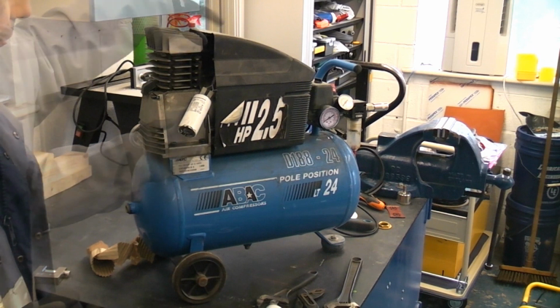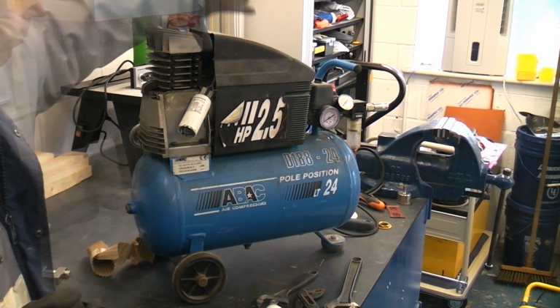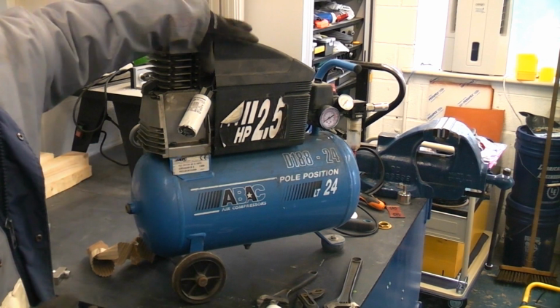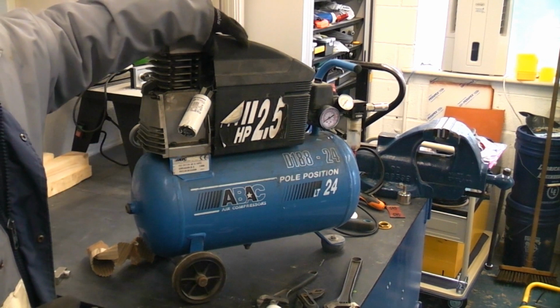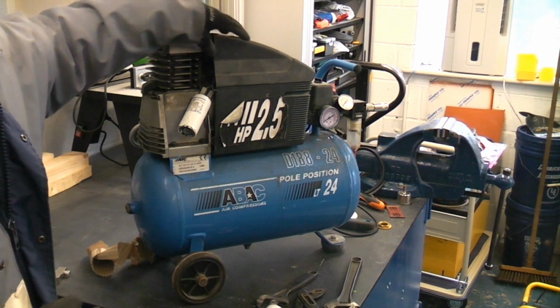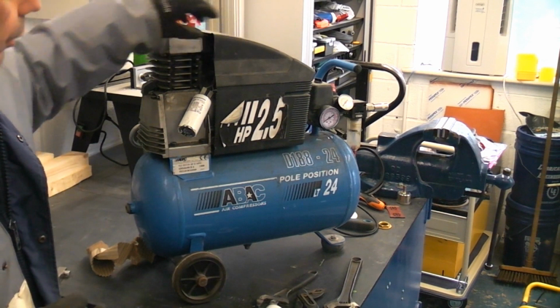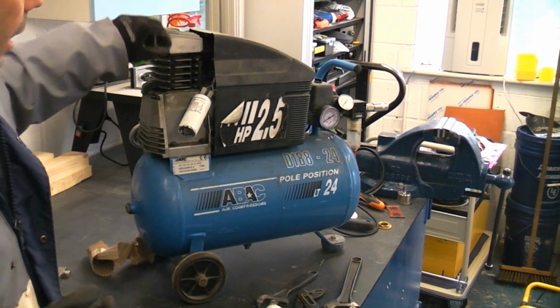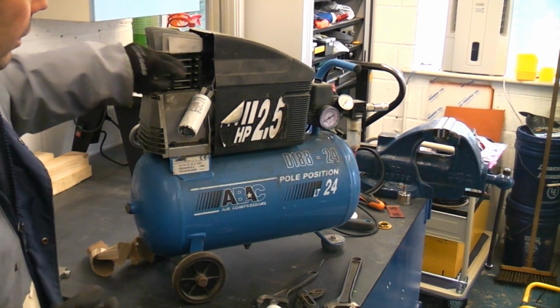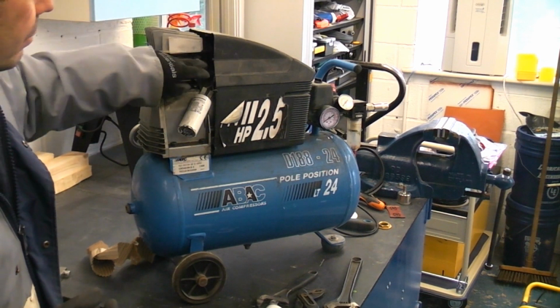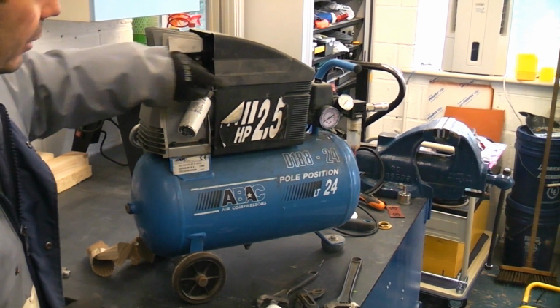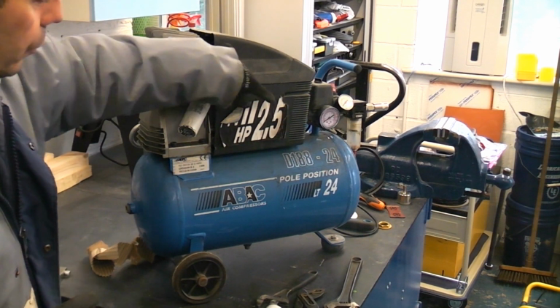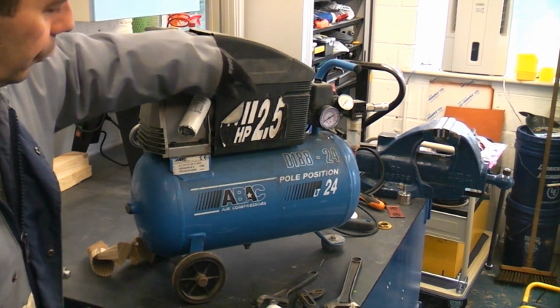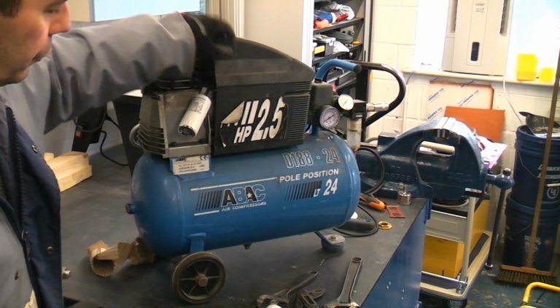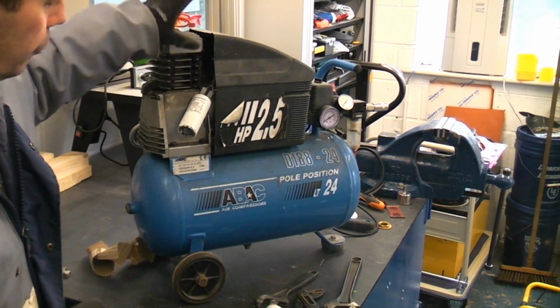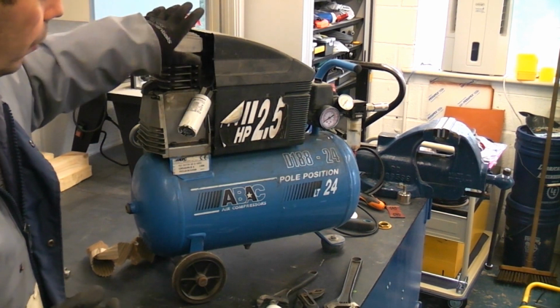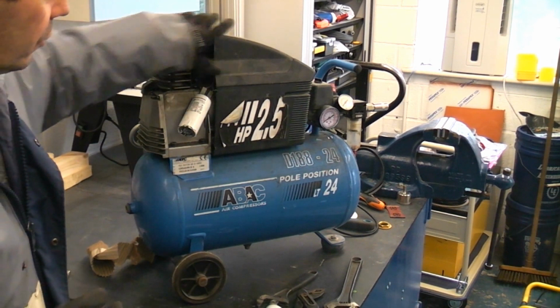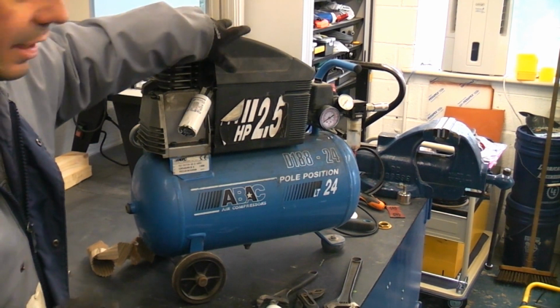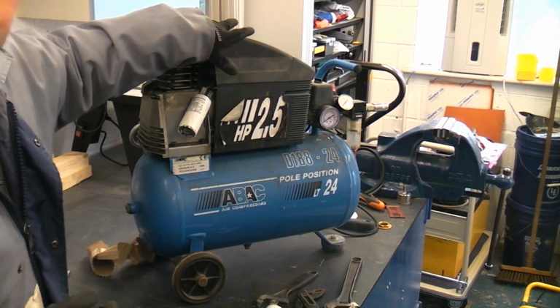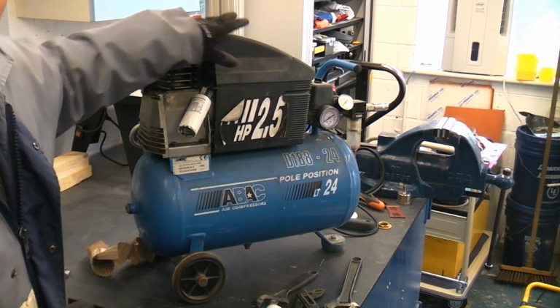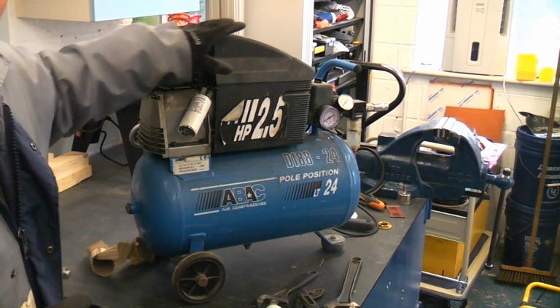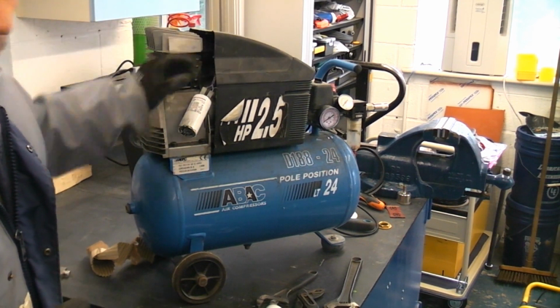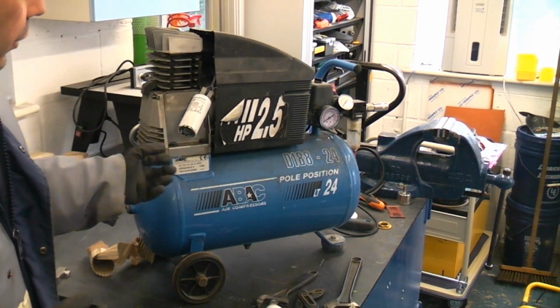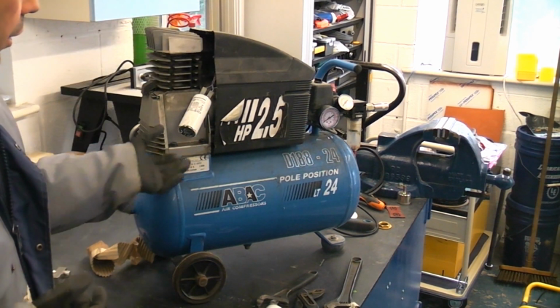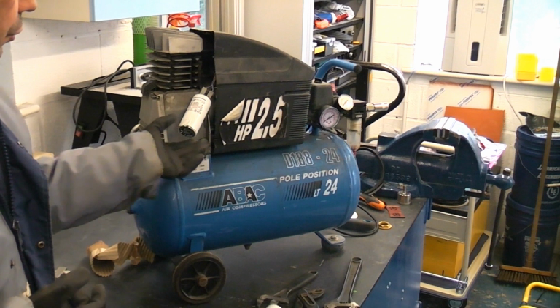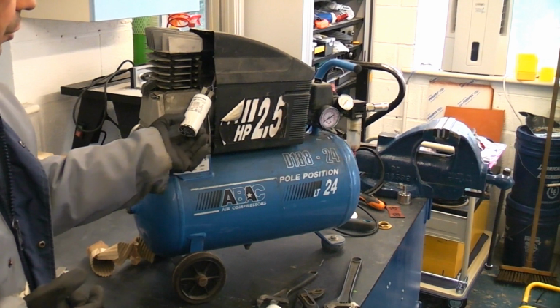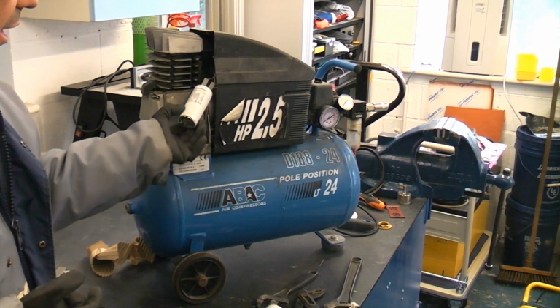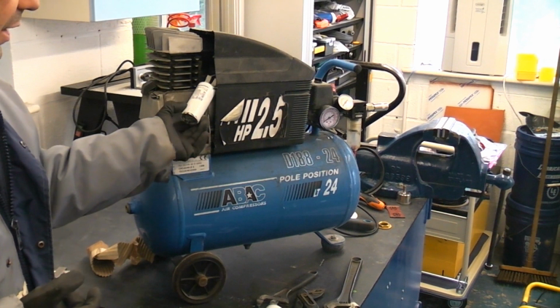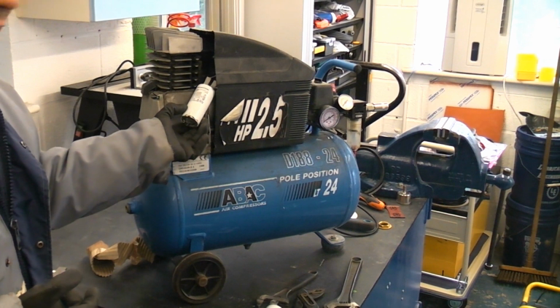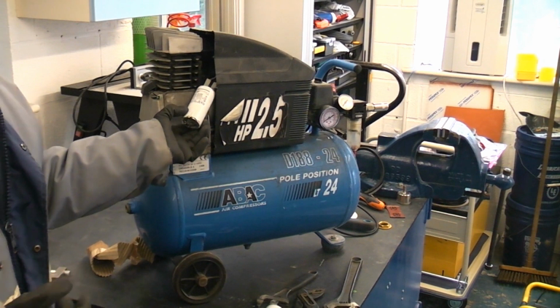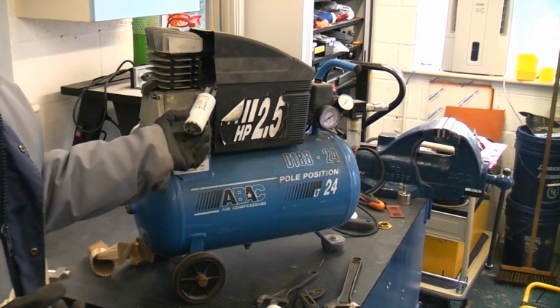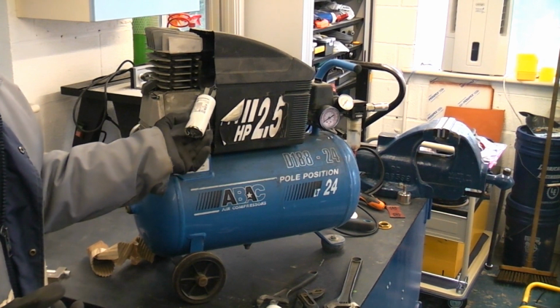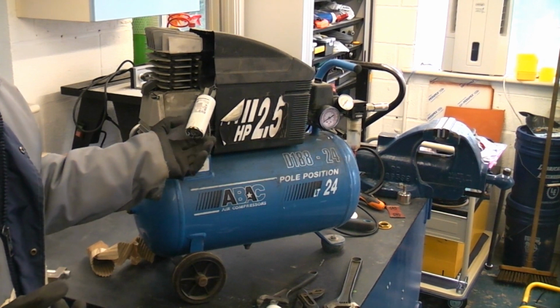This cover is in the way, but I managed to undo two screws and slide it forward so we can get this out and have a look at it.